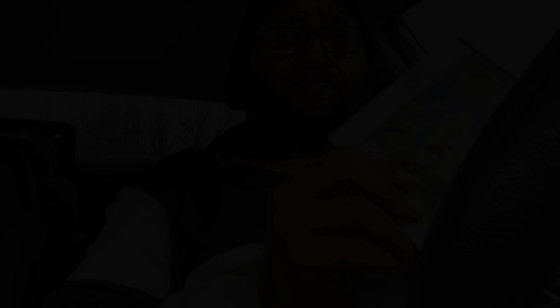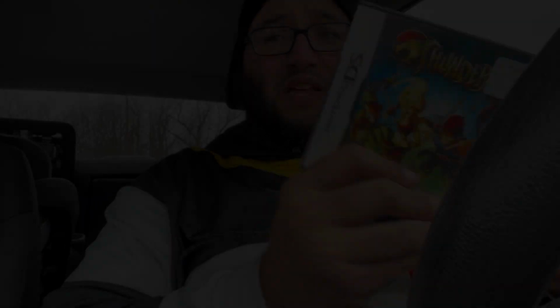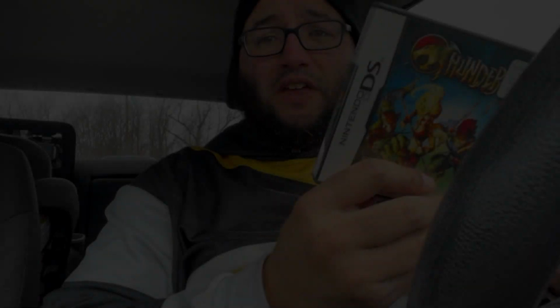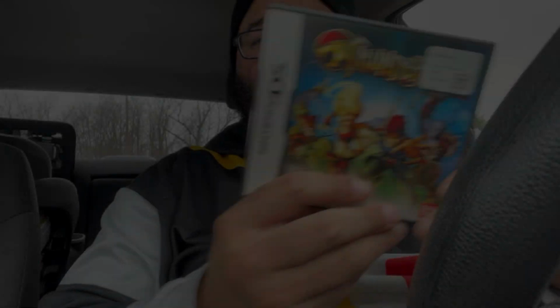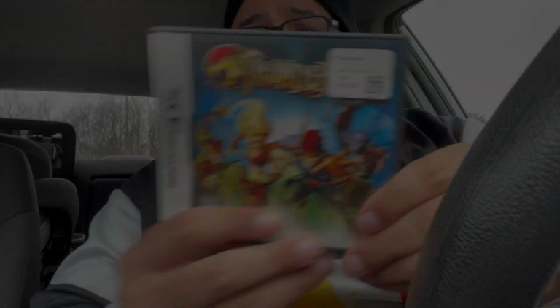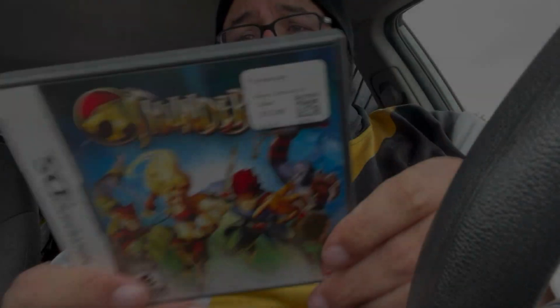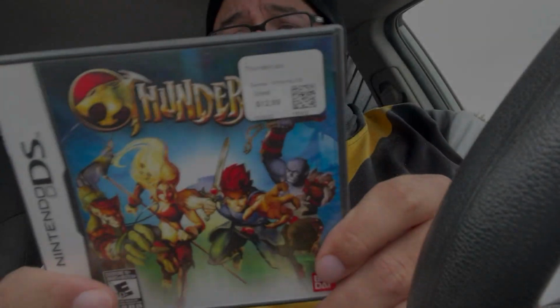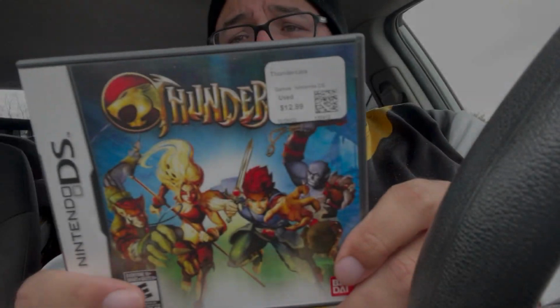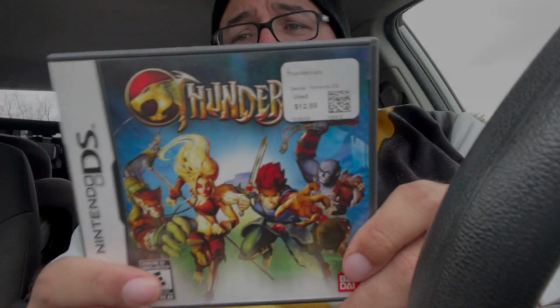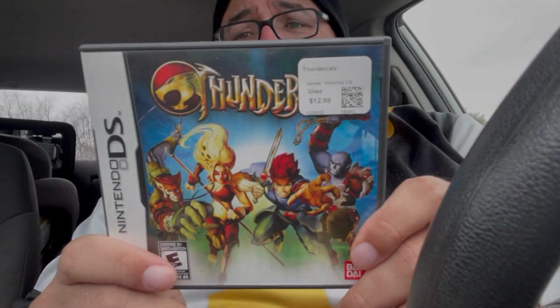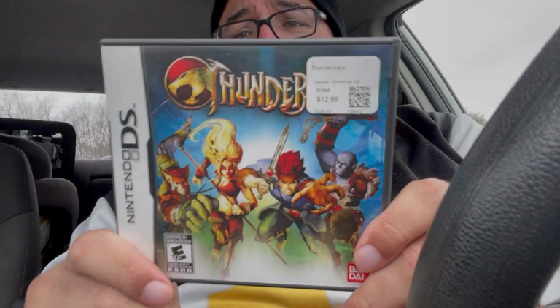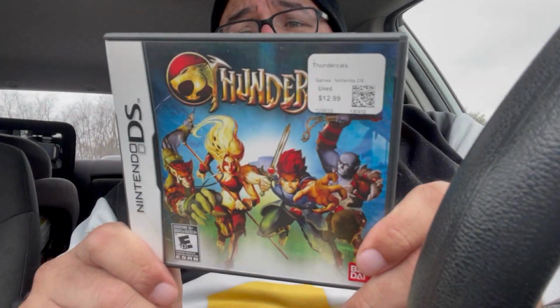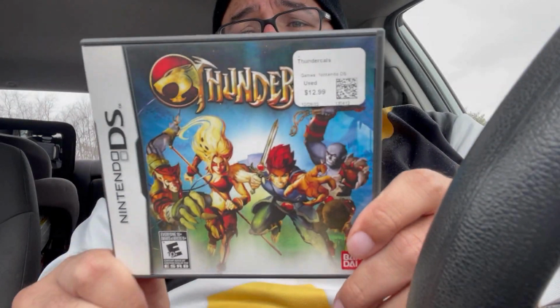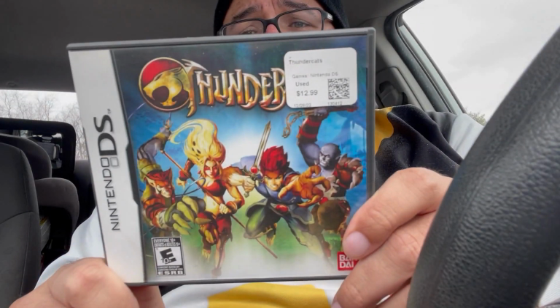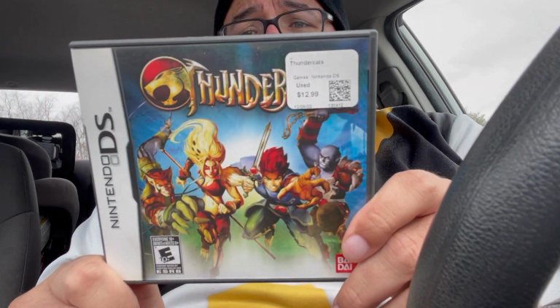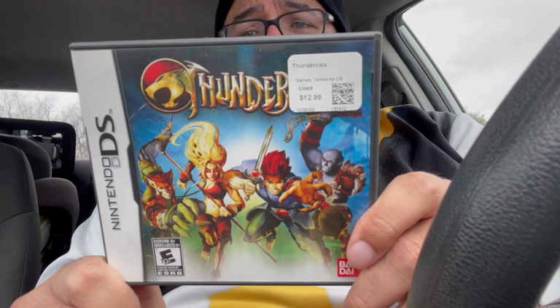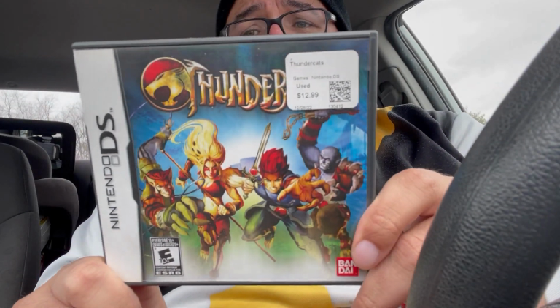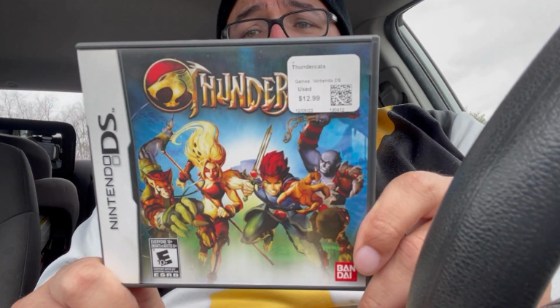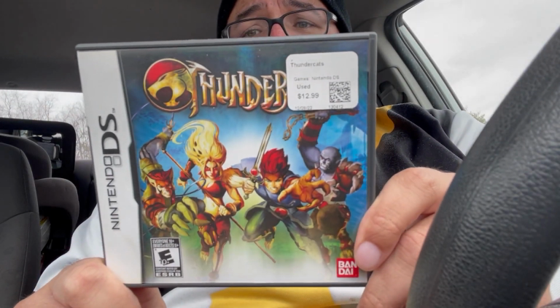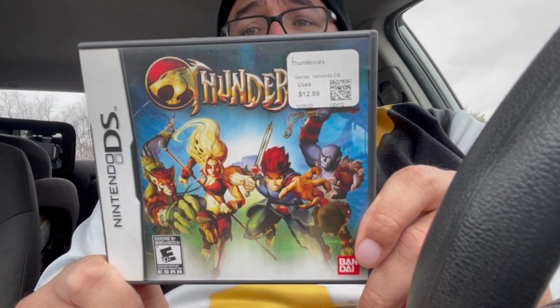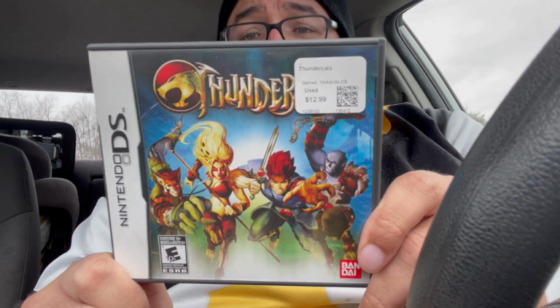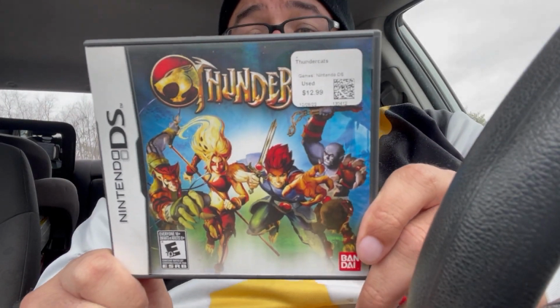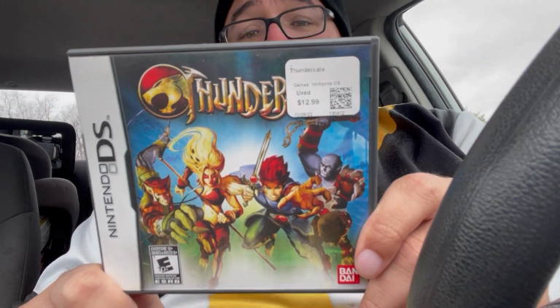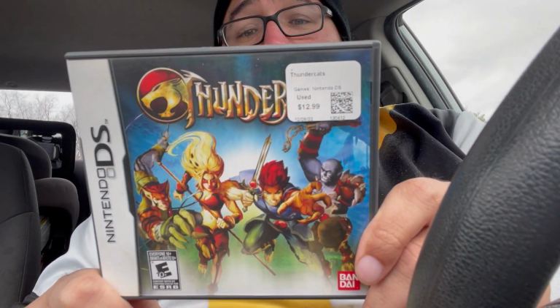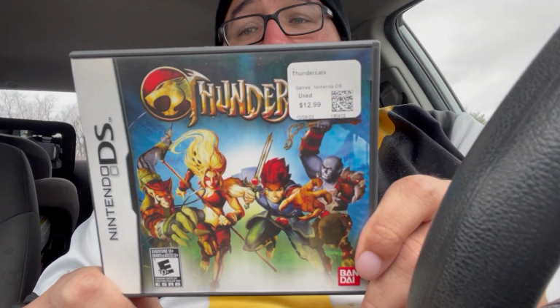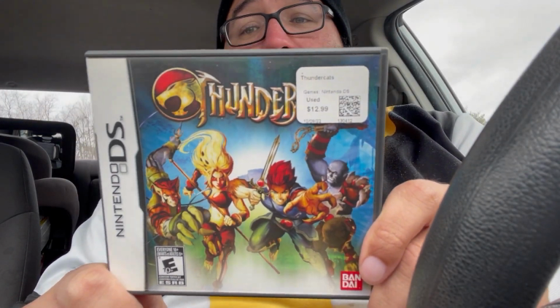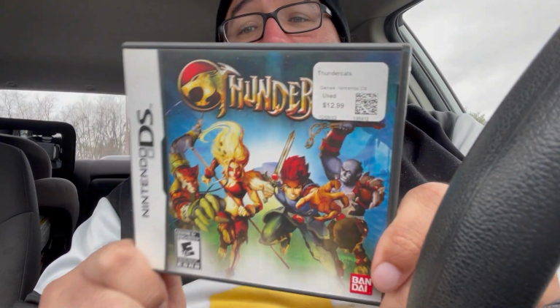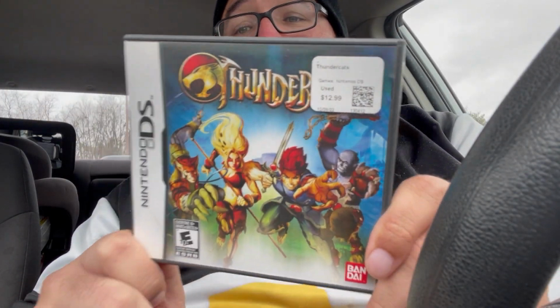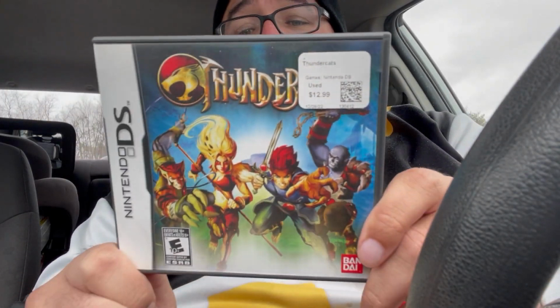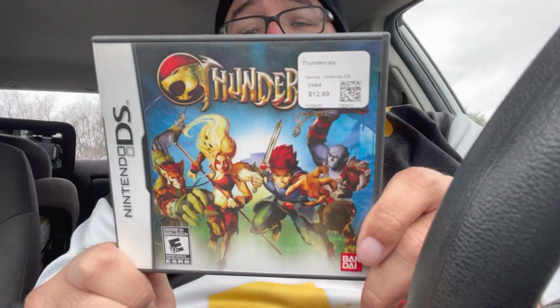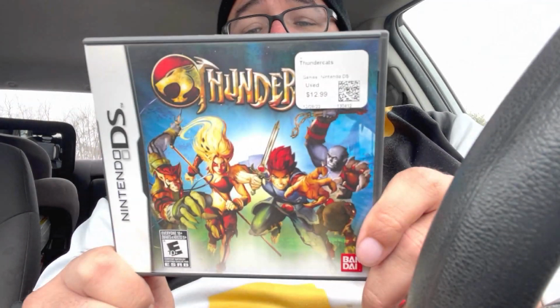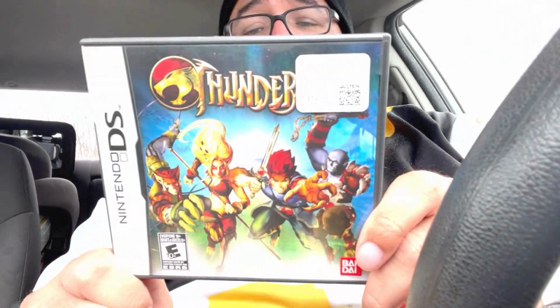And then a game that I don't think I've ever come across — Thundercats for the Nintendo DS.